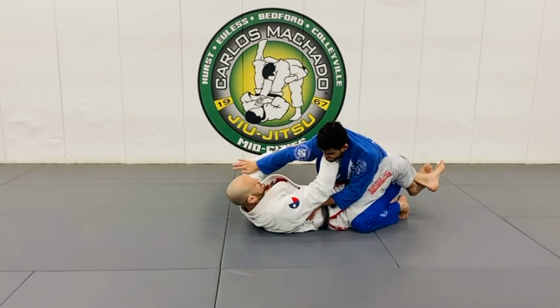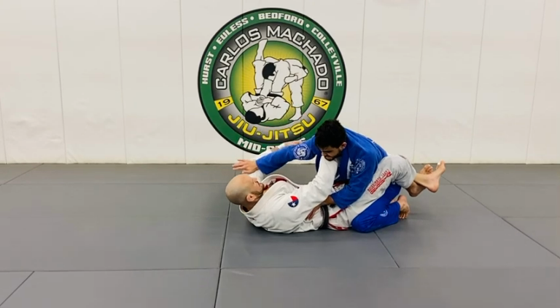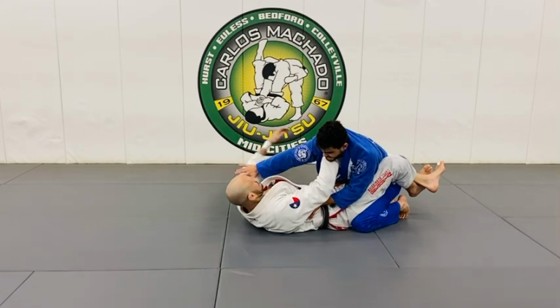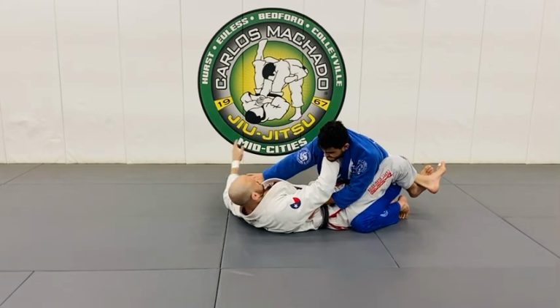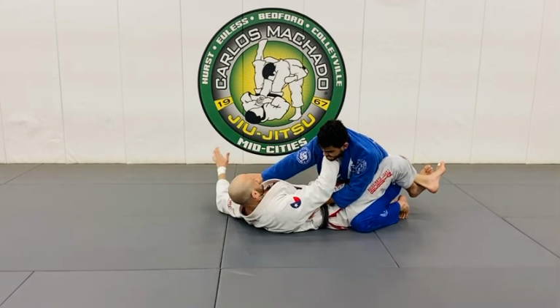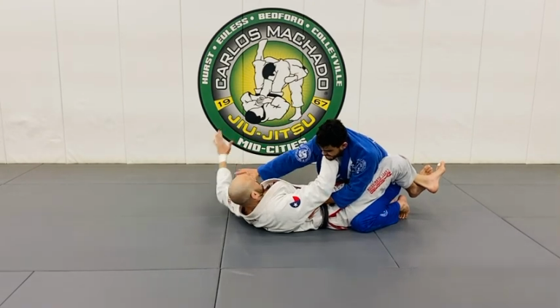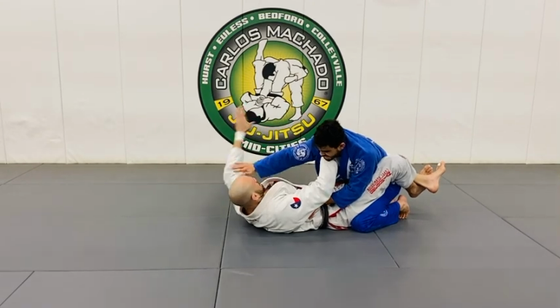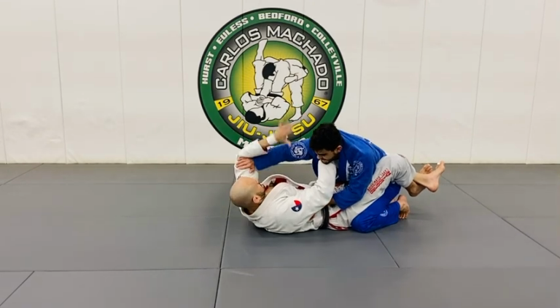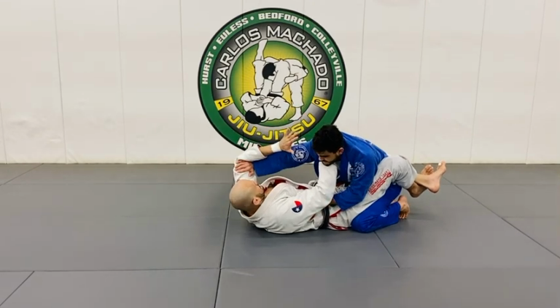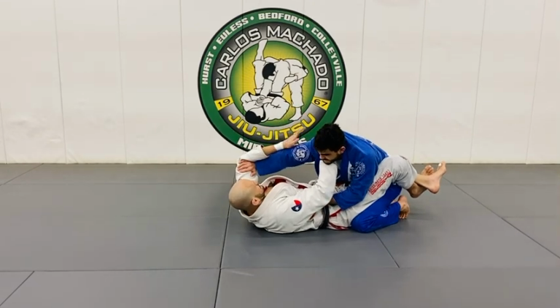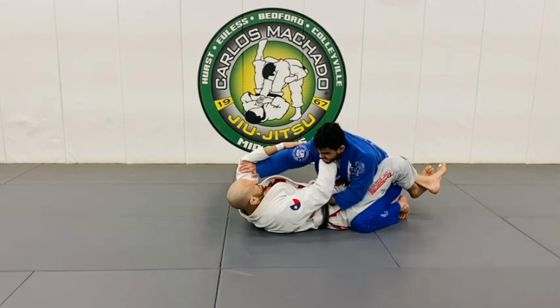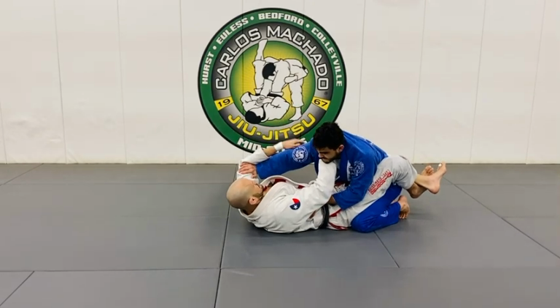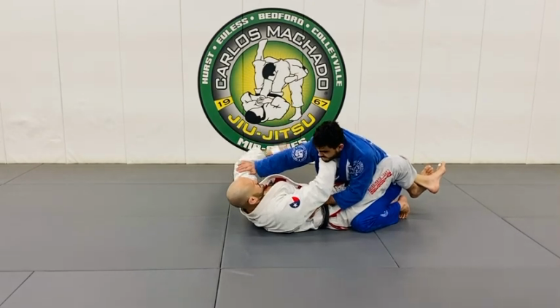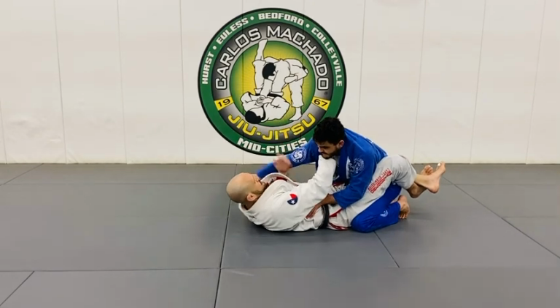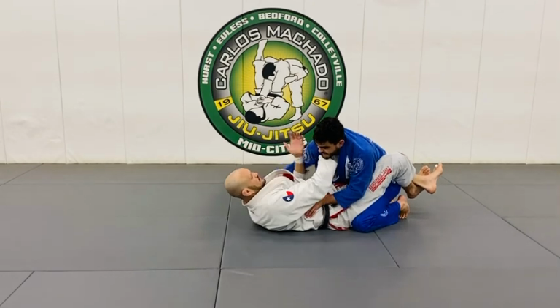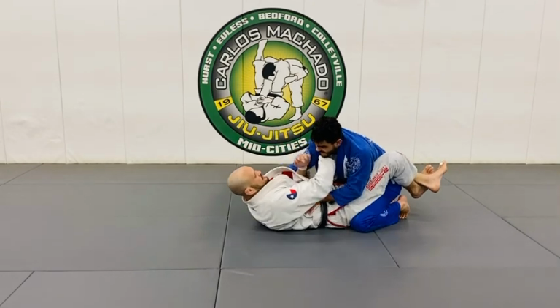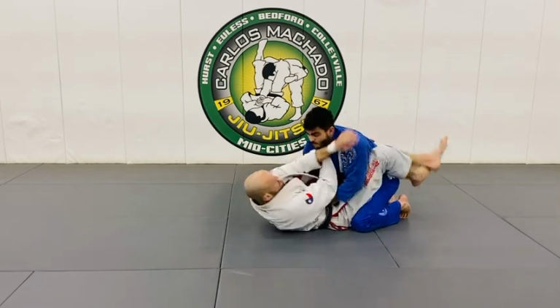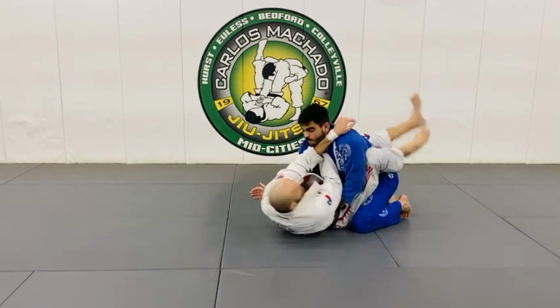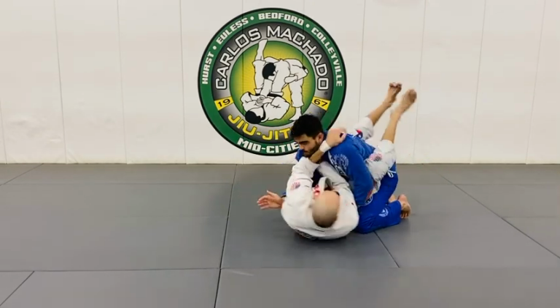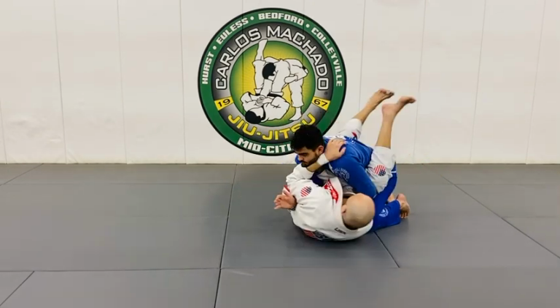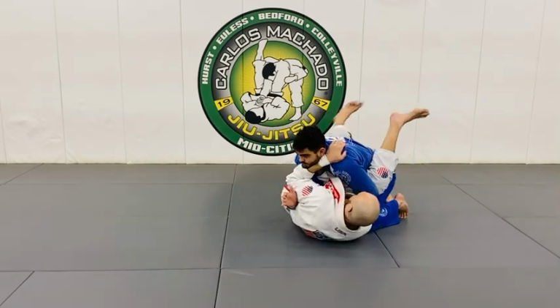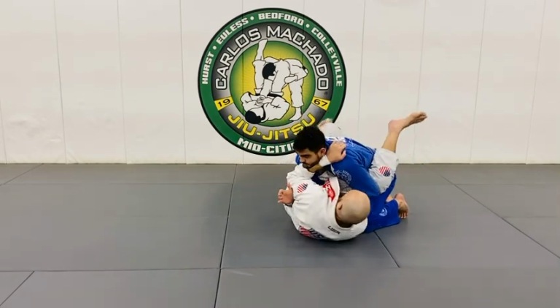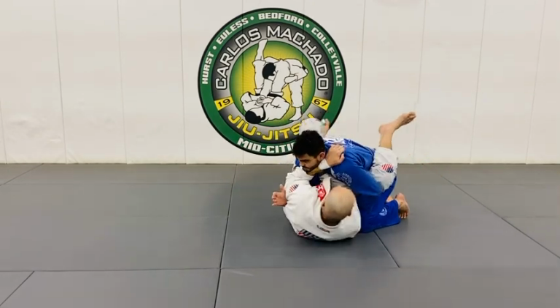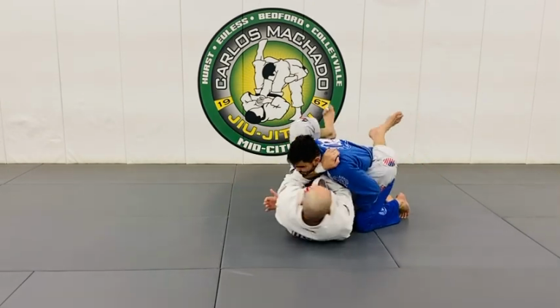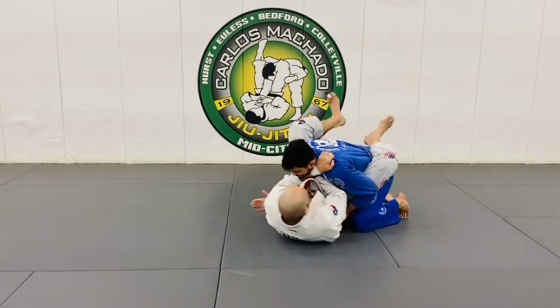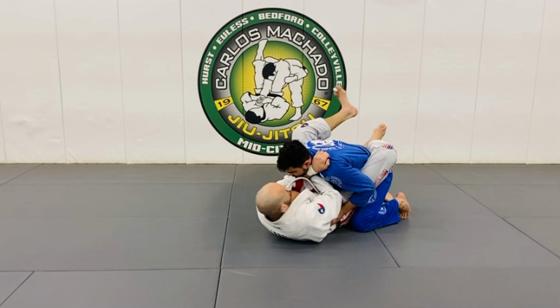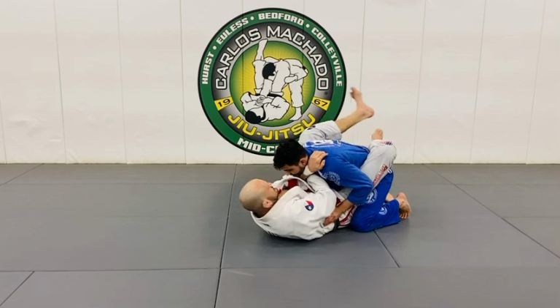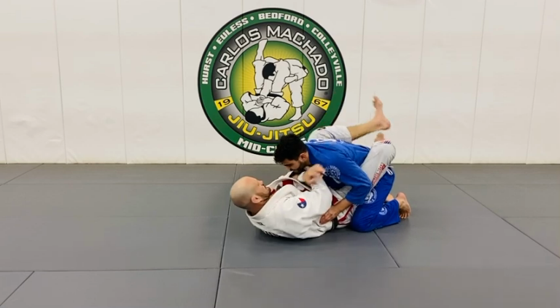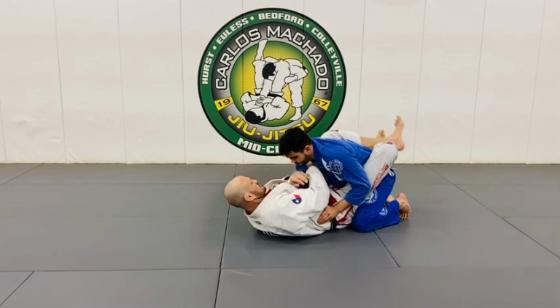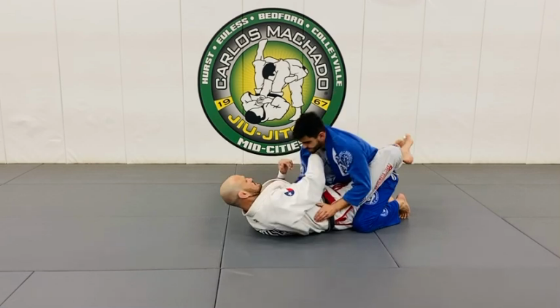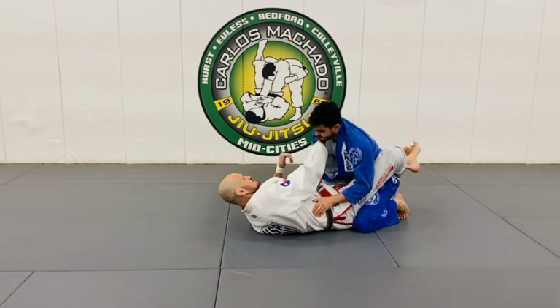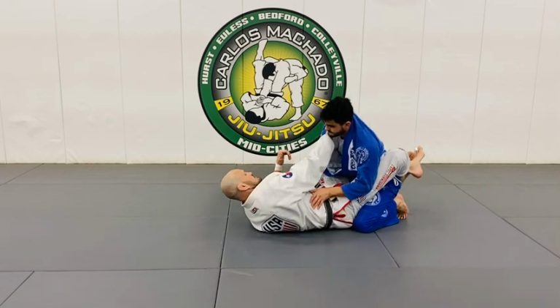Block it. Yes, because you don't want this. You have to go to the guard.